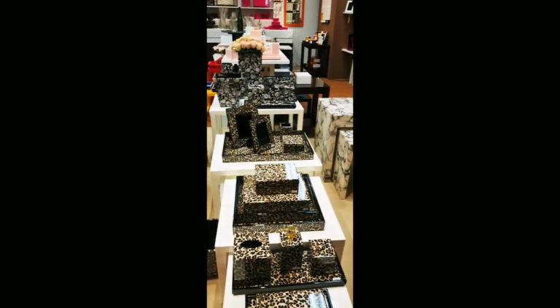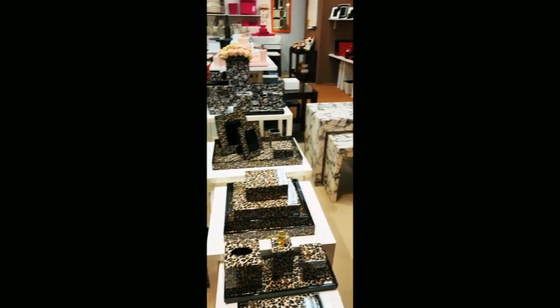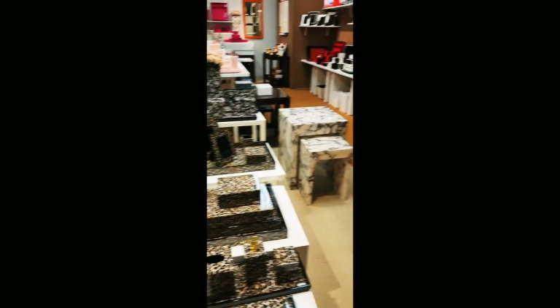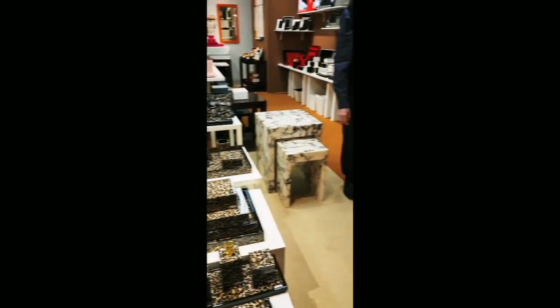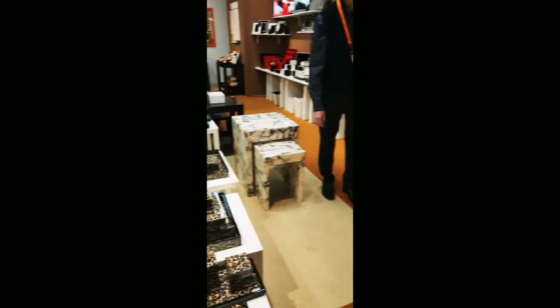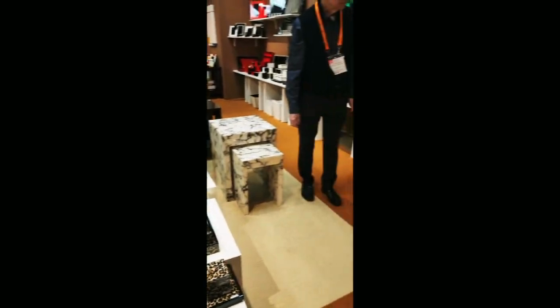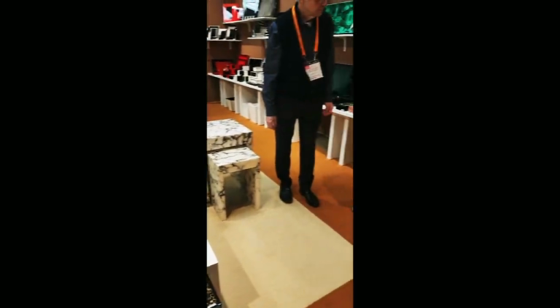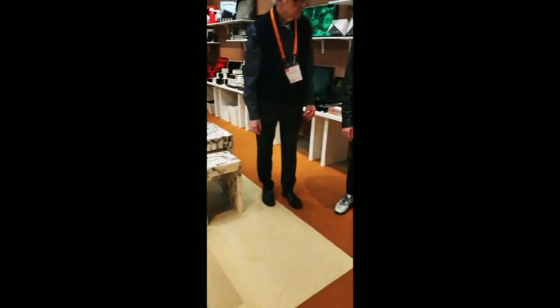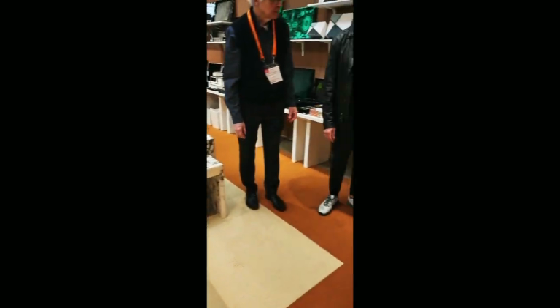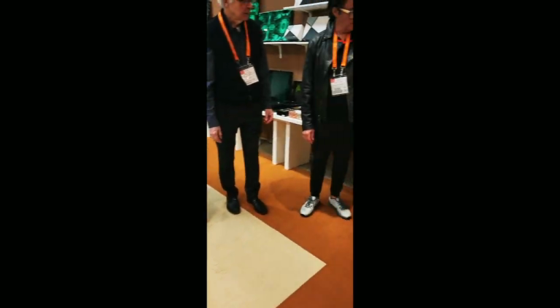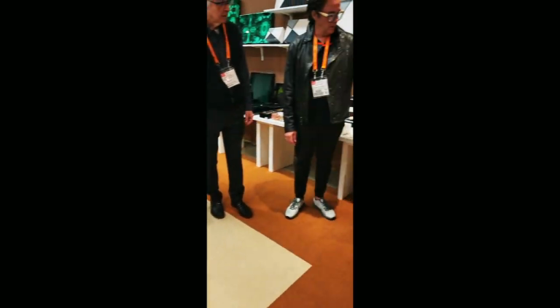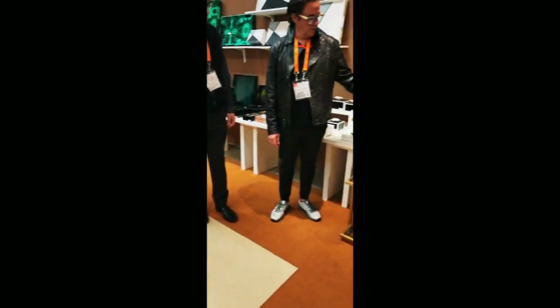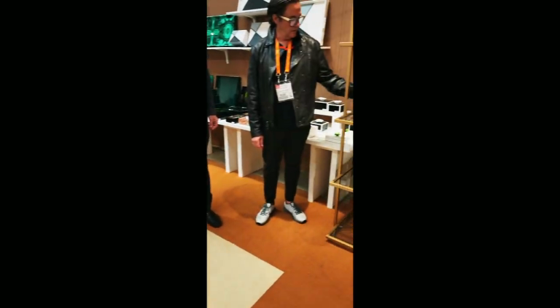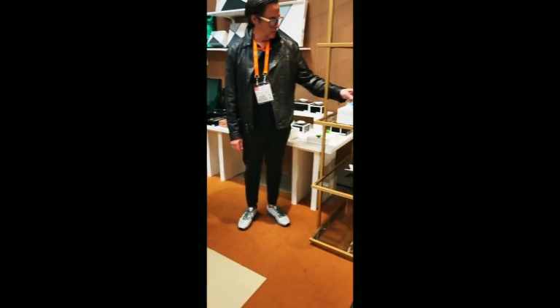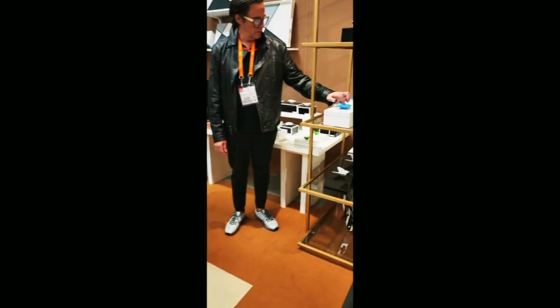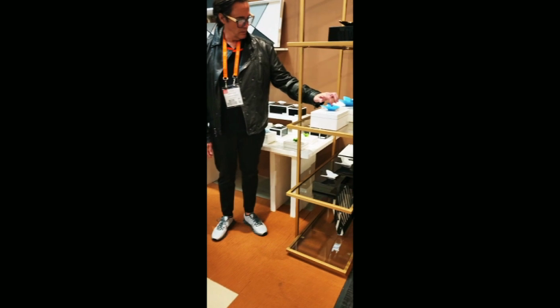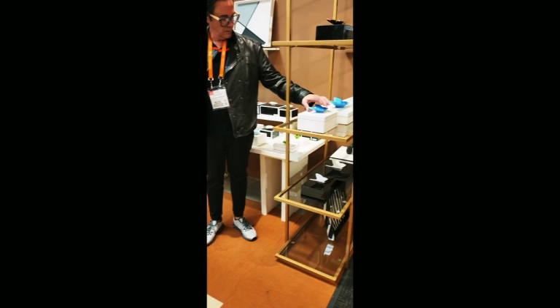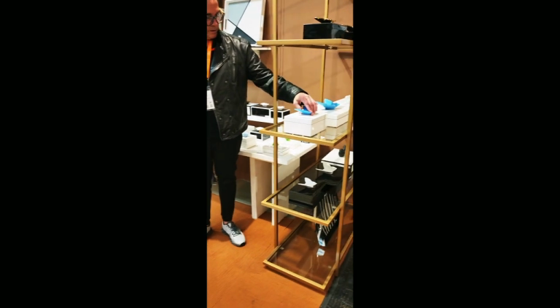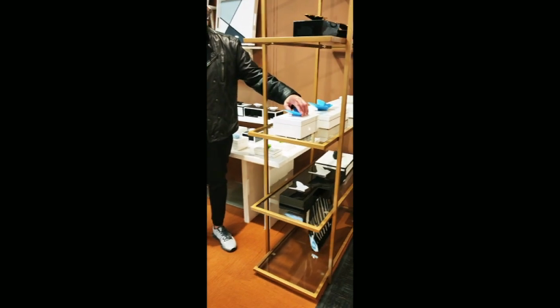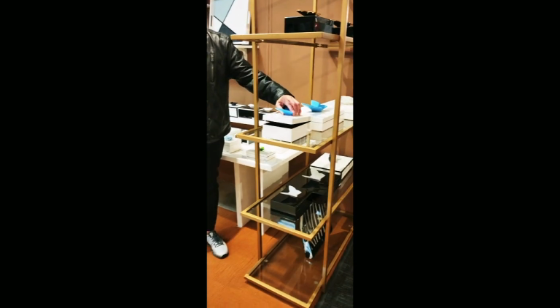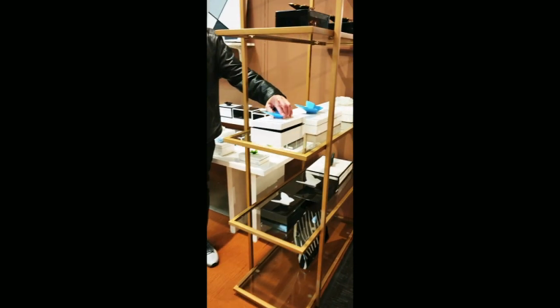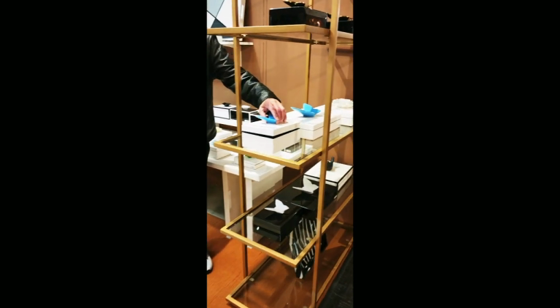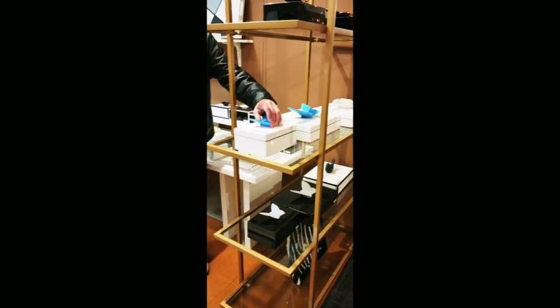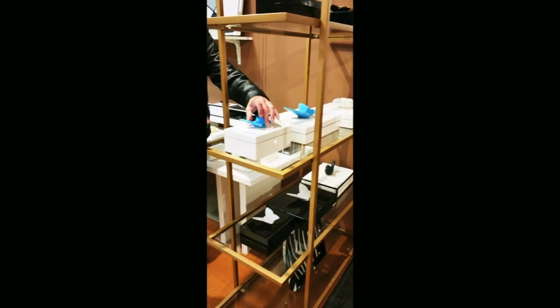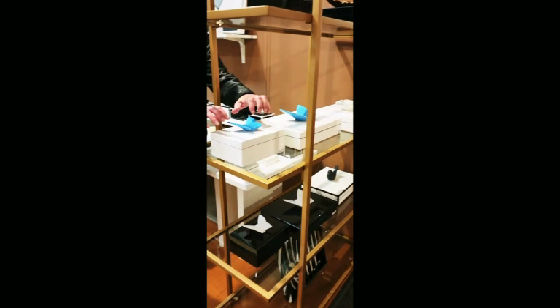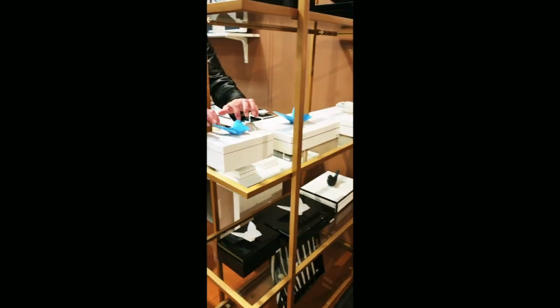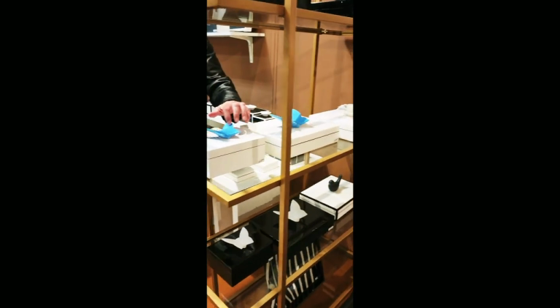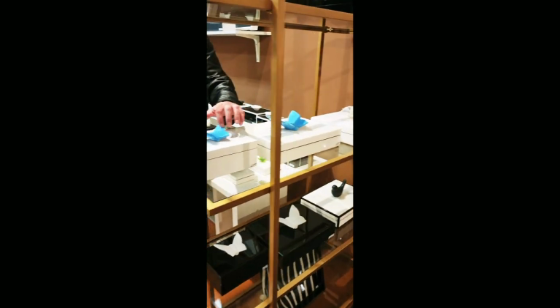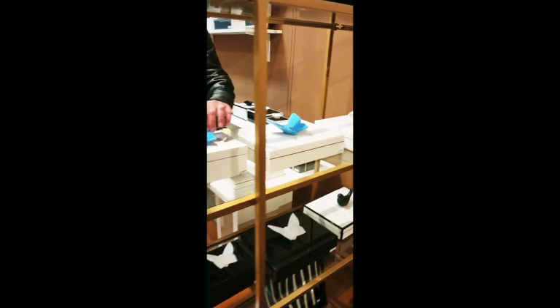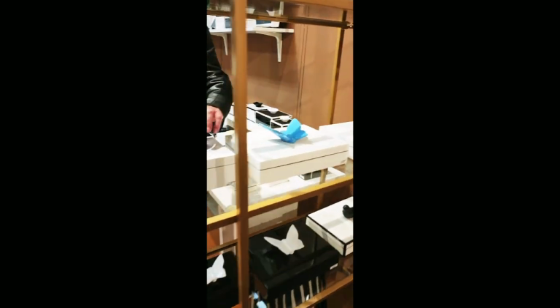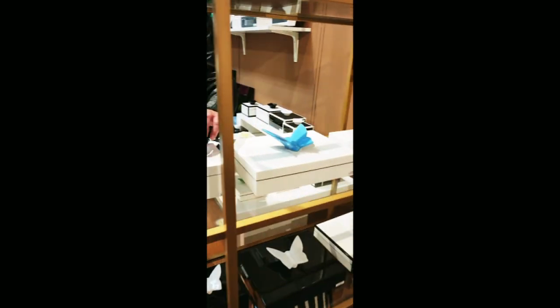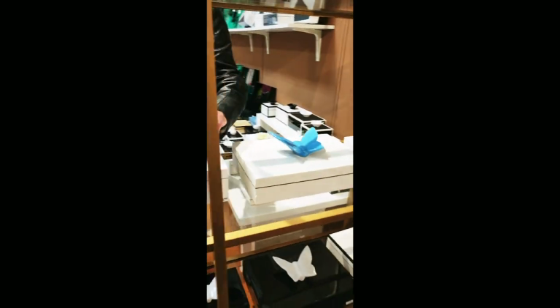These are new, and we have three different options. Is this porcelain? It's porcelain.